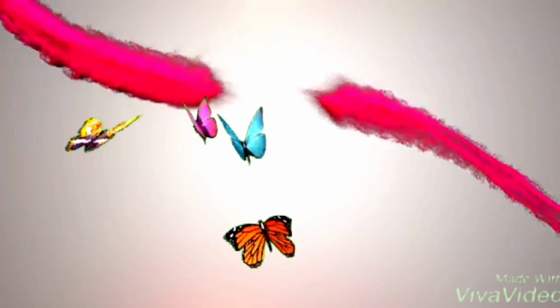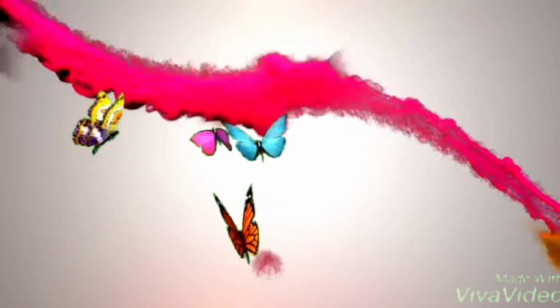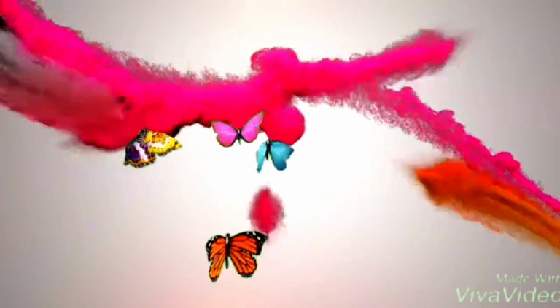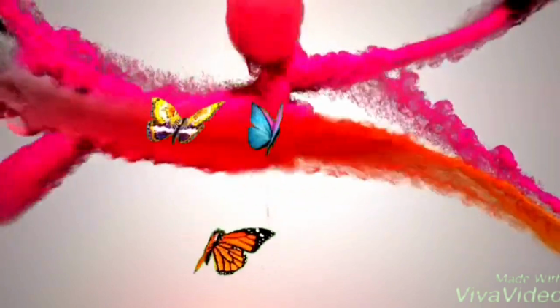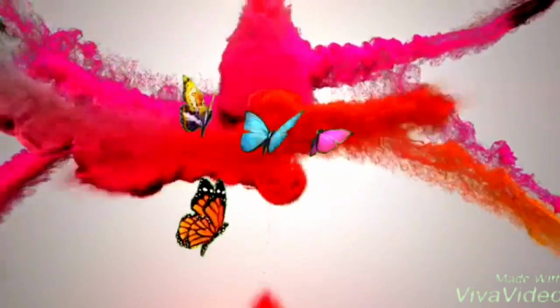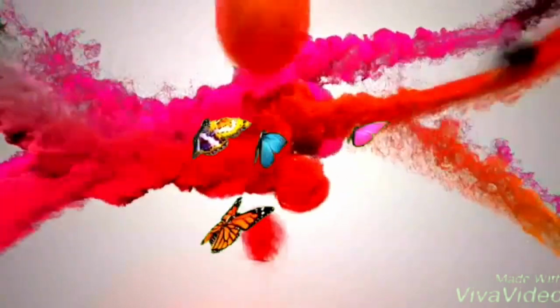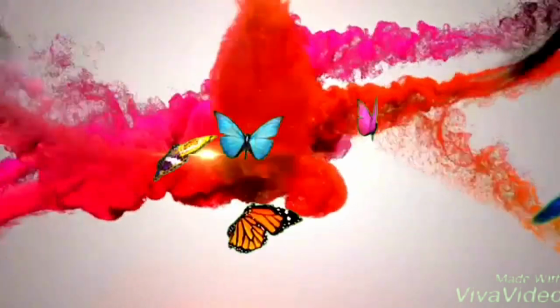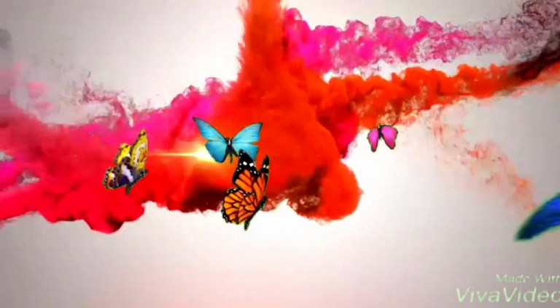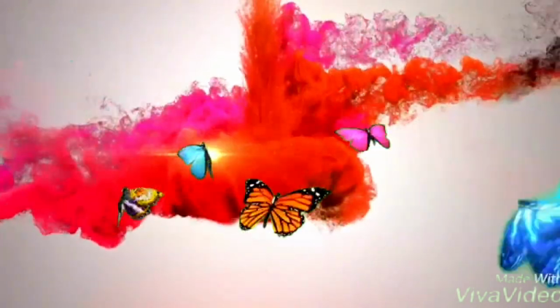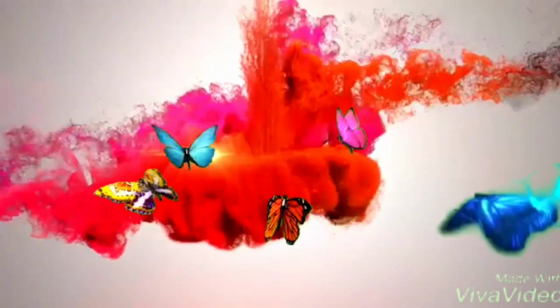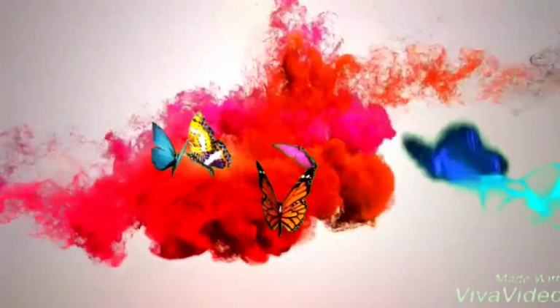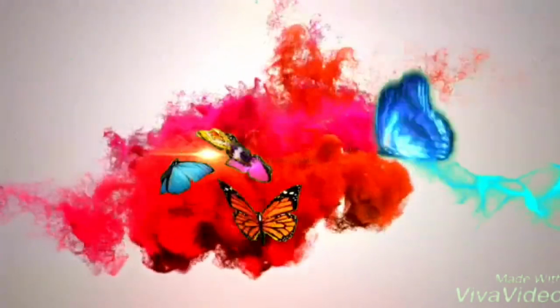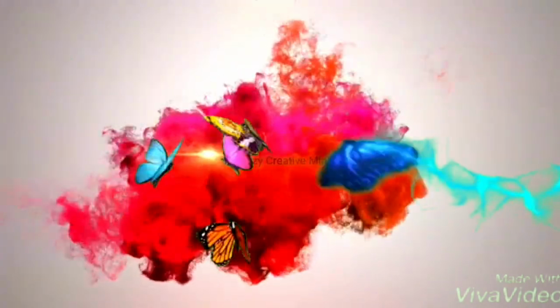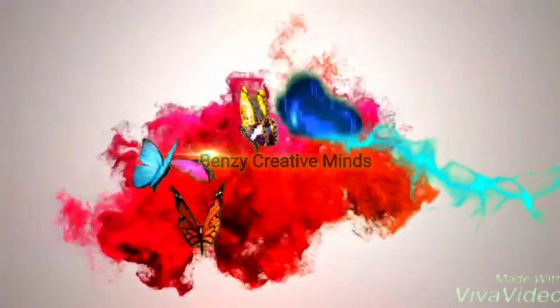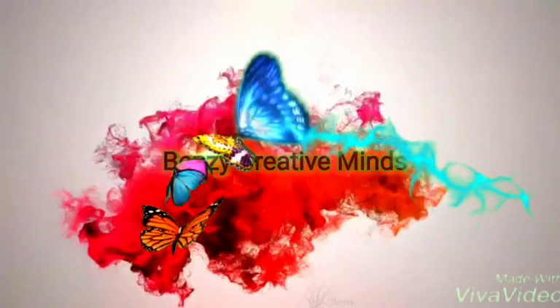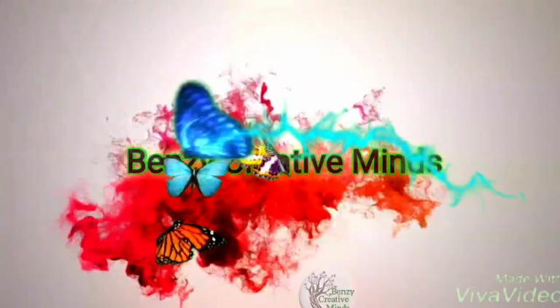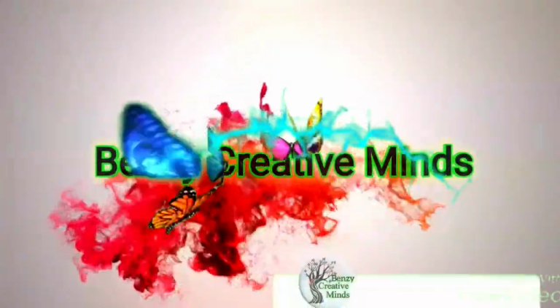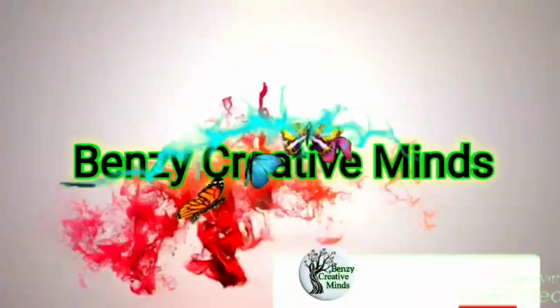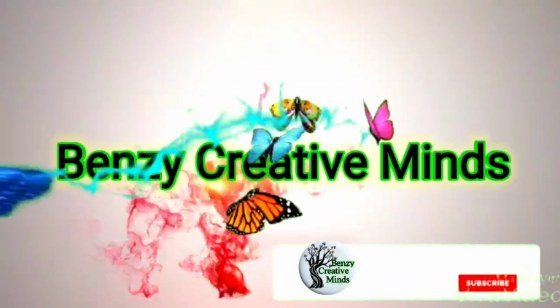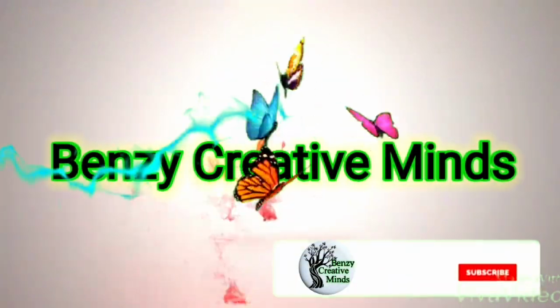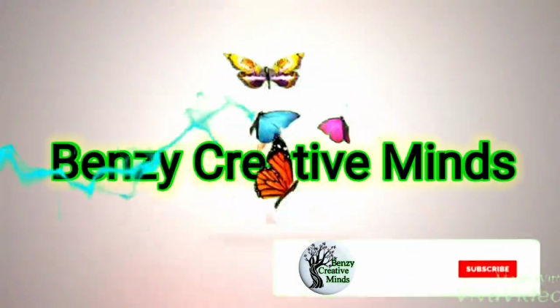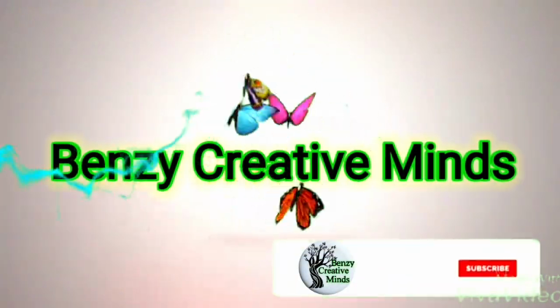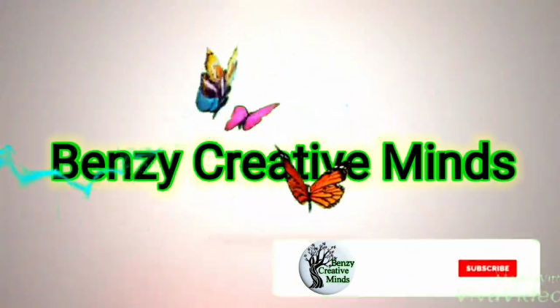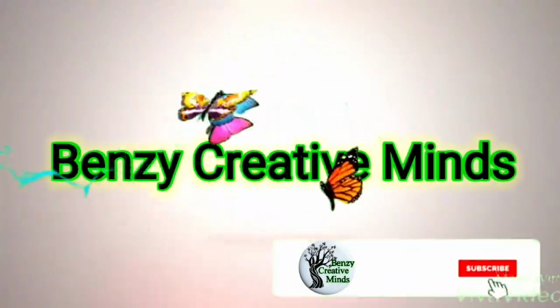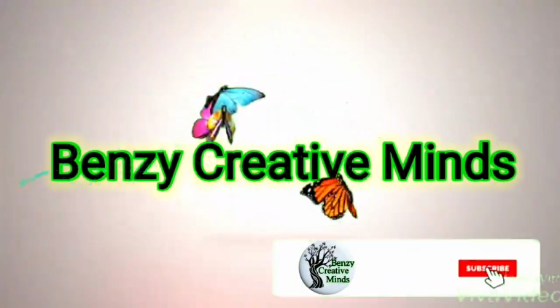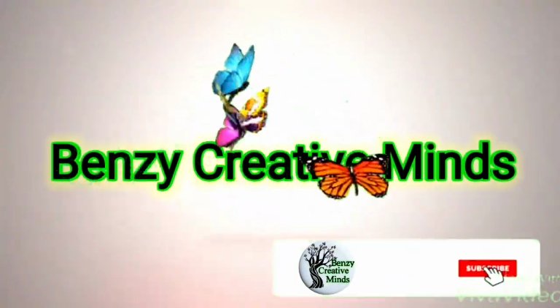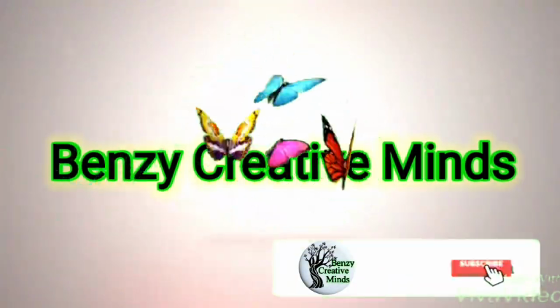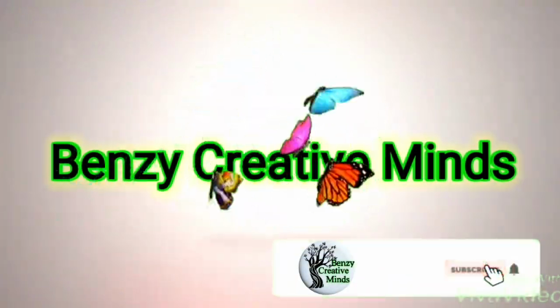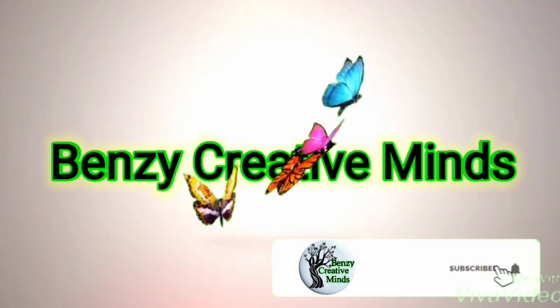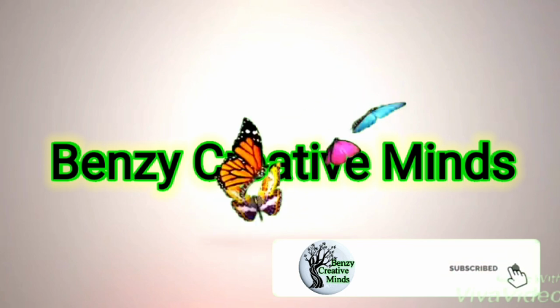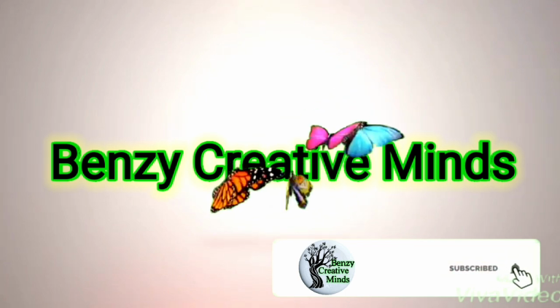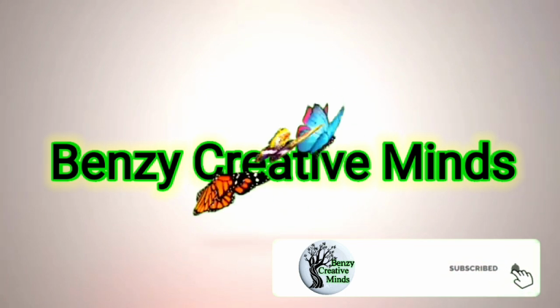Hello friends, Assalamualaikum. Welcome to Fancy Creative Minds. Welcome to this video.